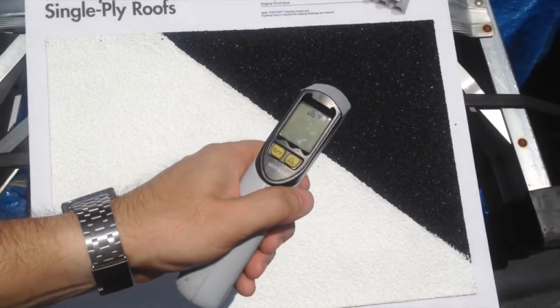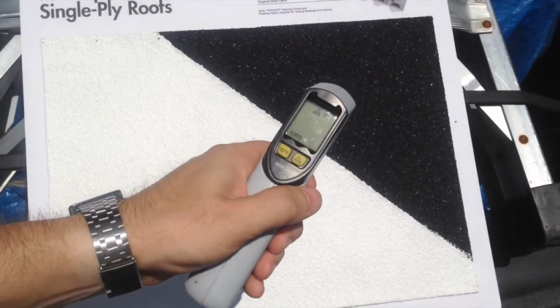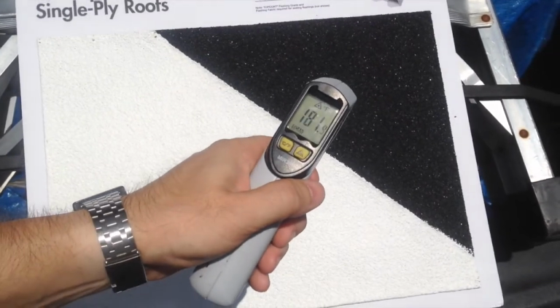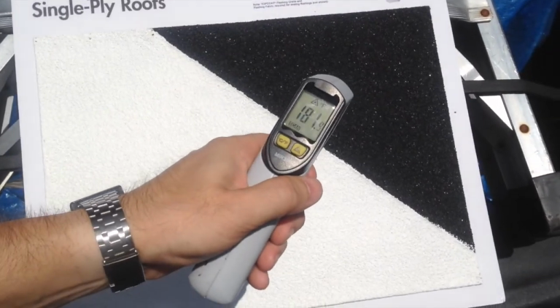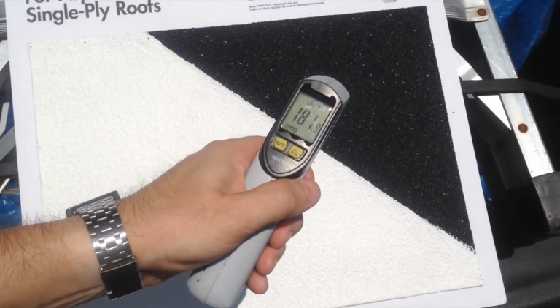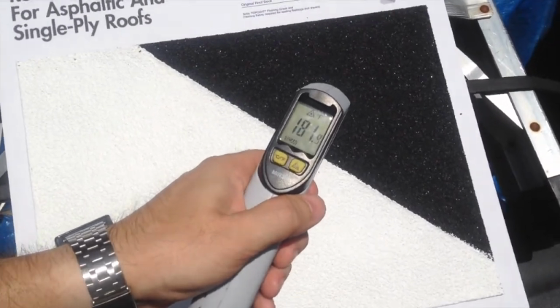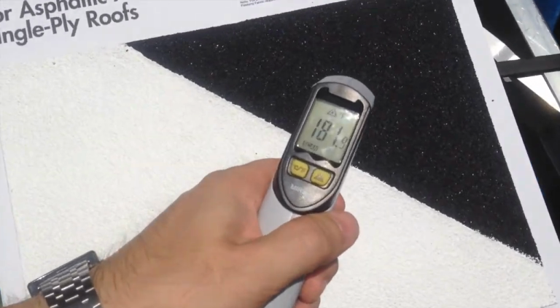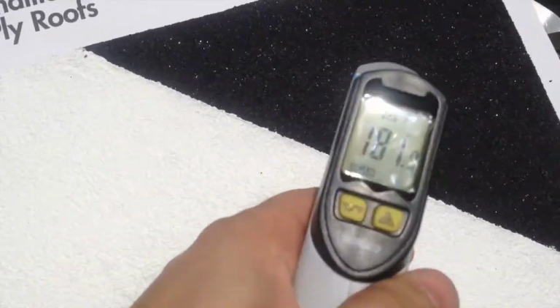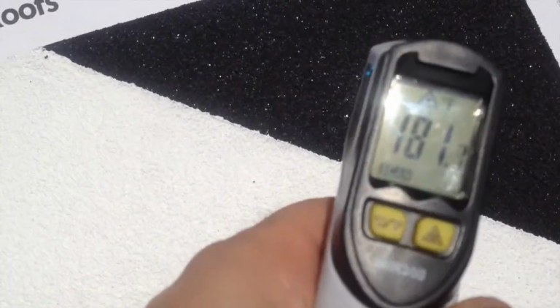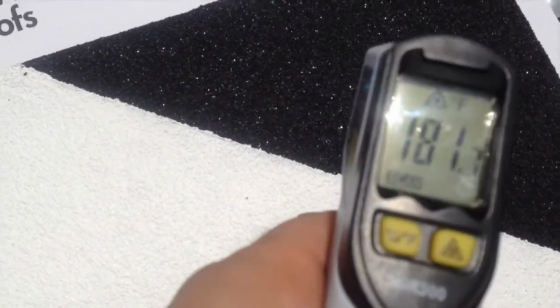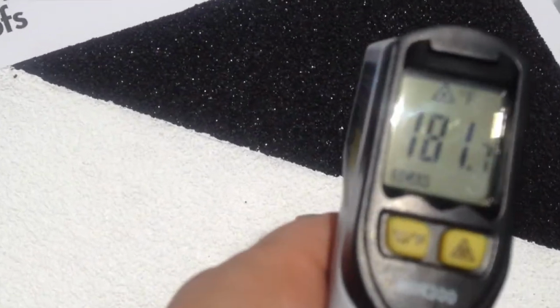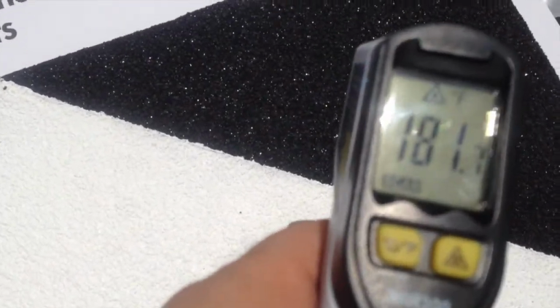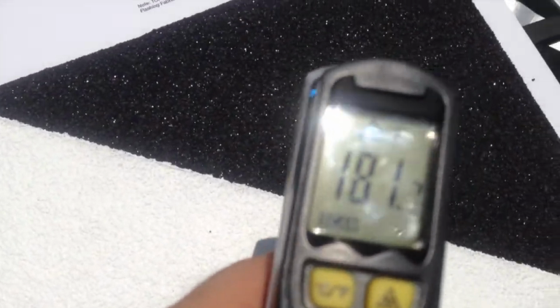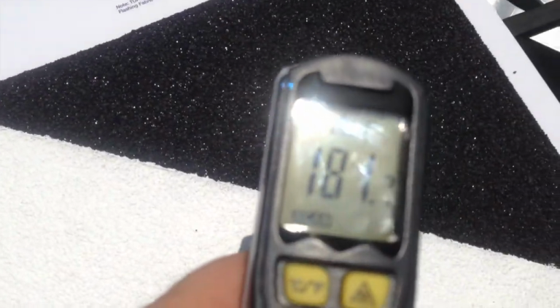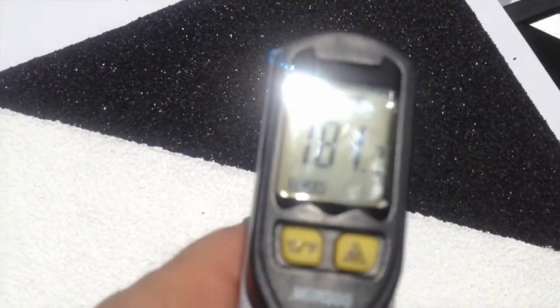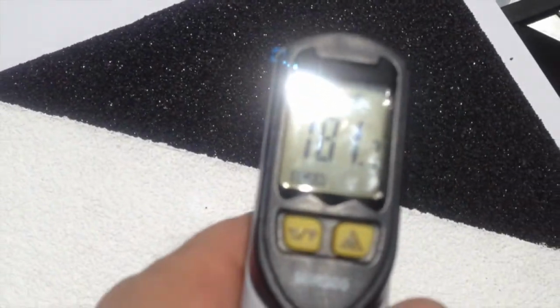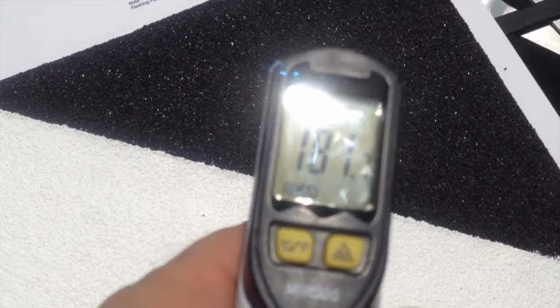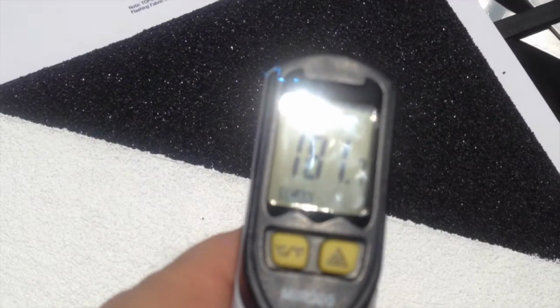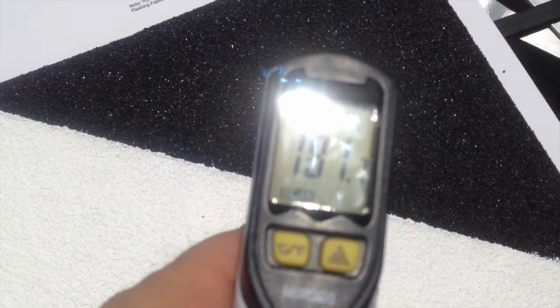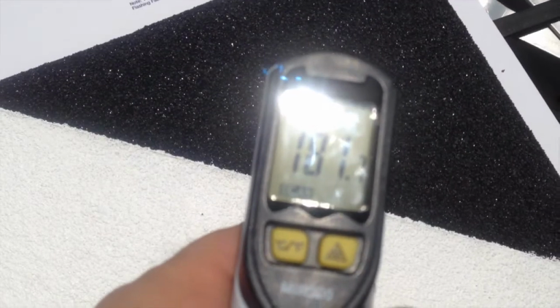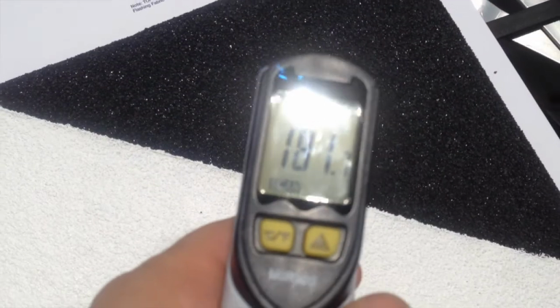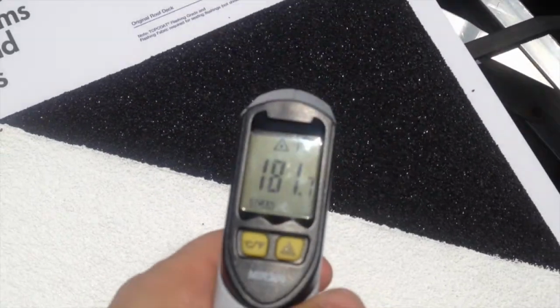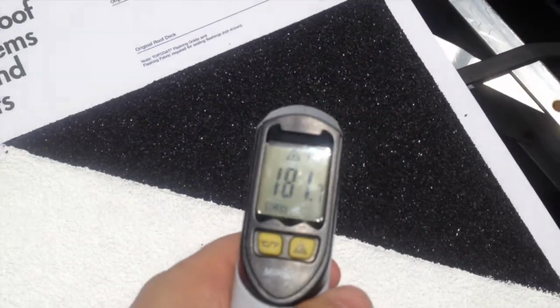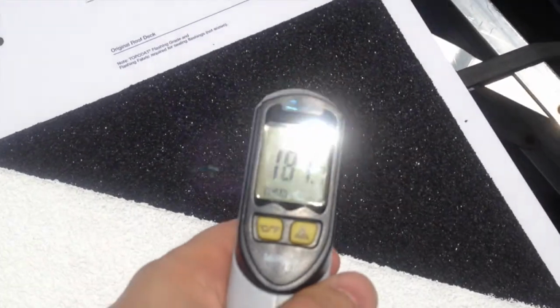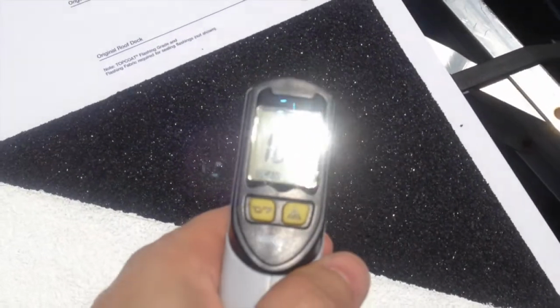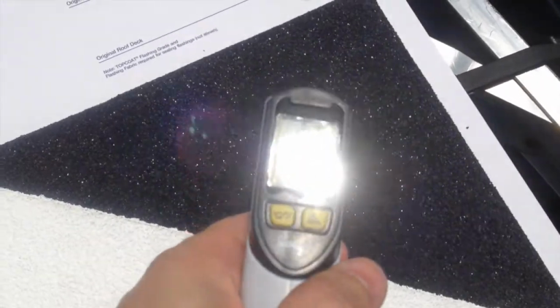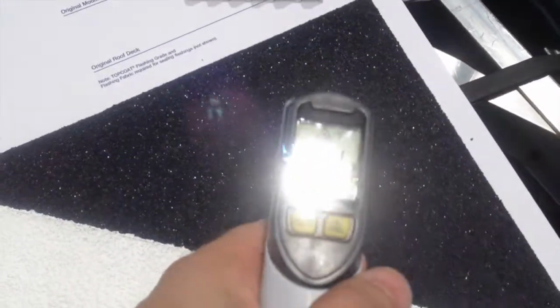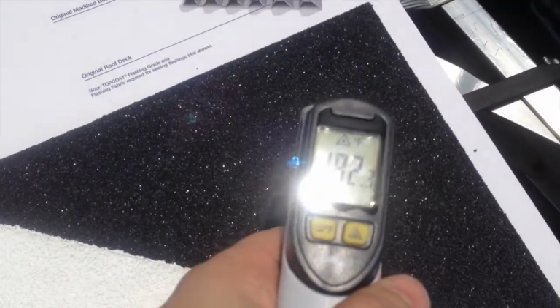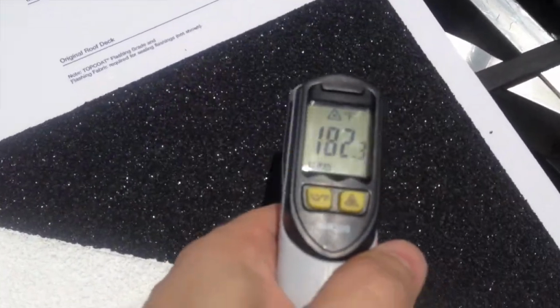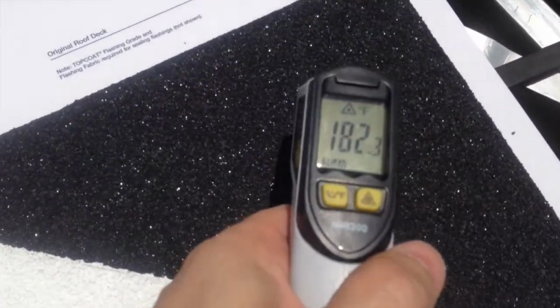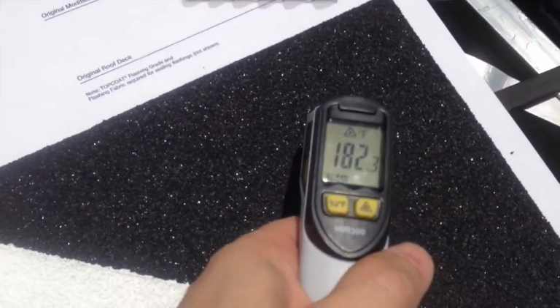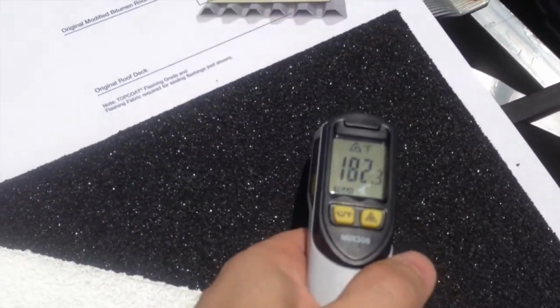After 30 minutes of direct sunlight, the modified bitumen roof had over 180 degrees of roof surface temperature.